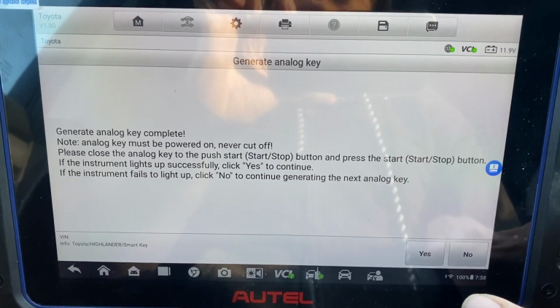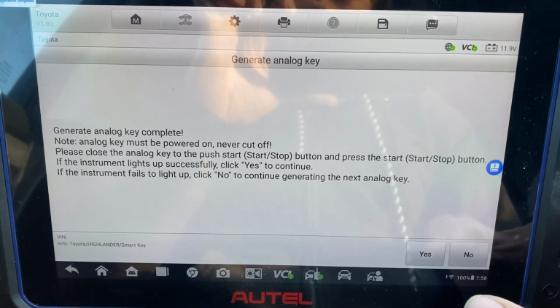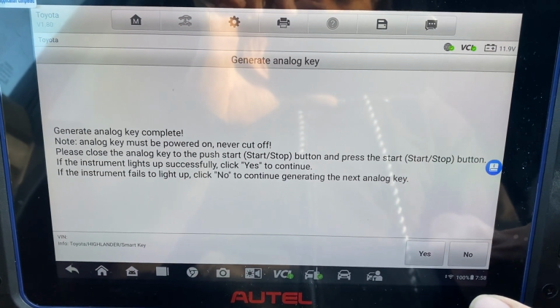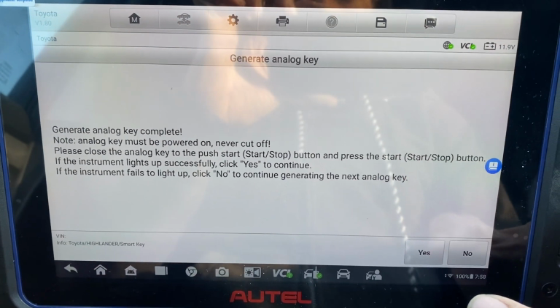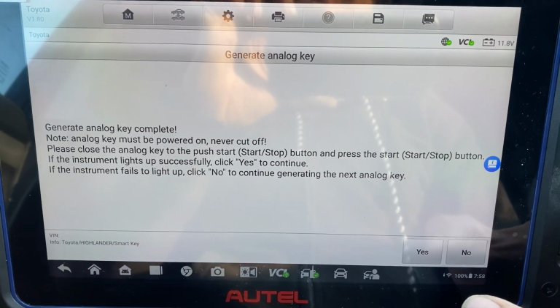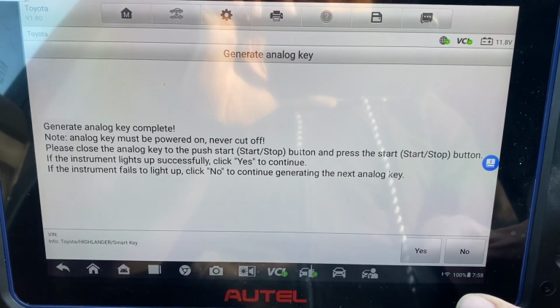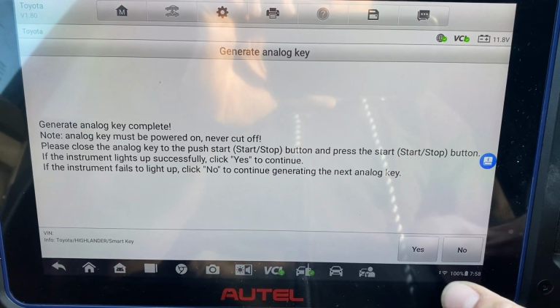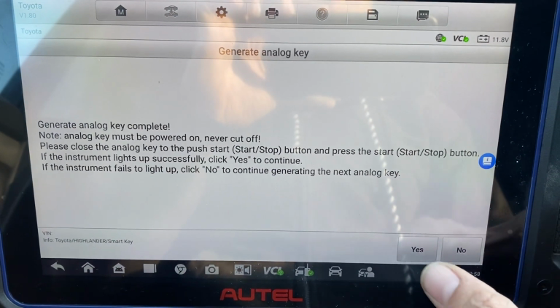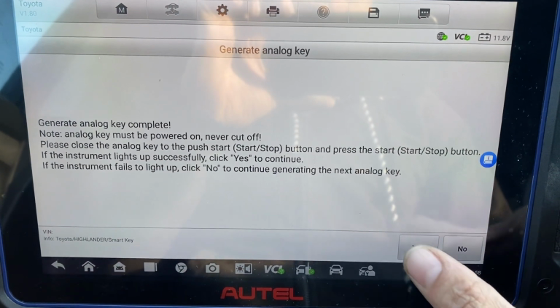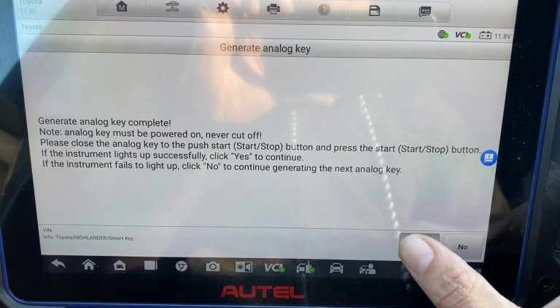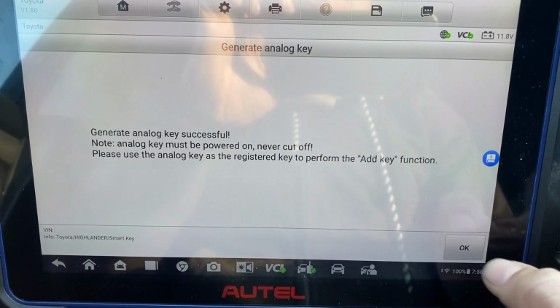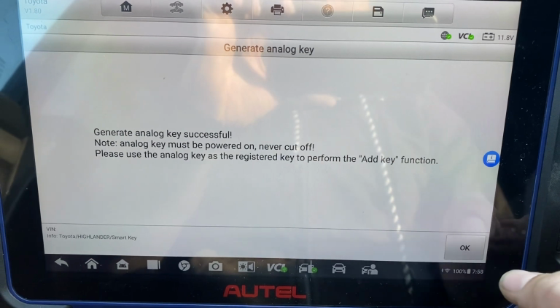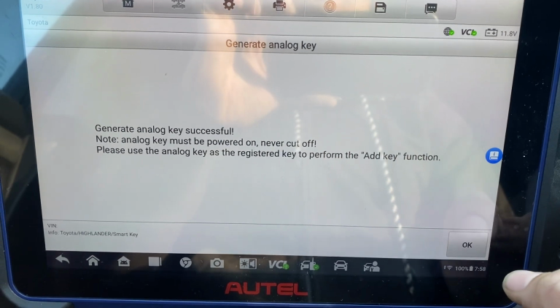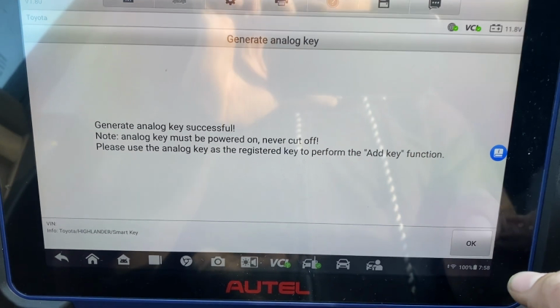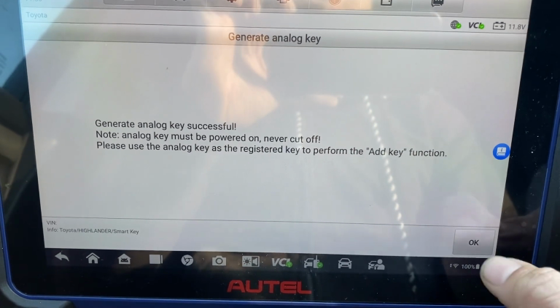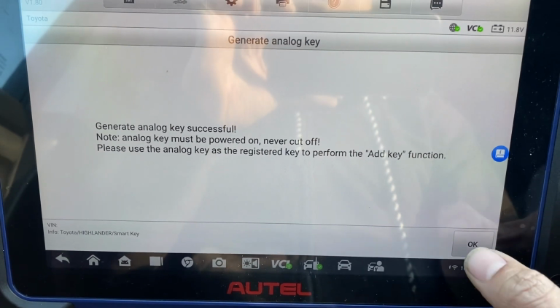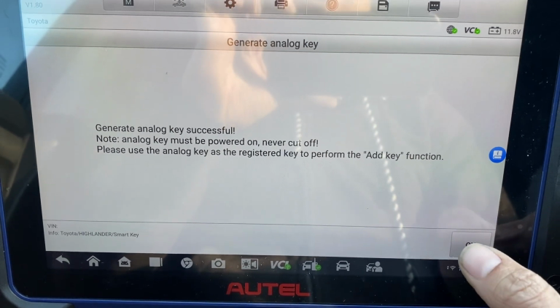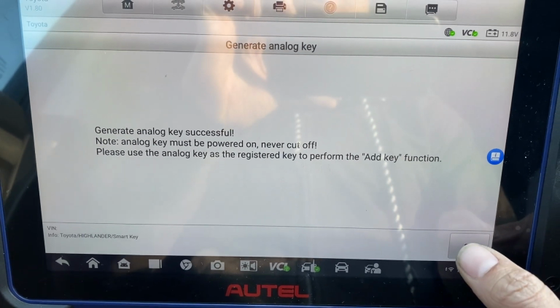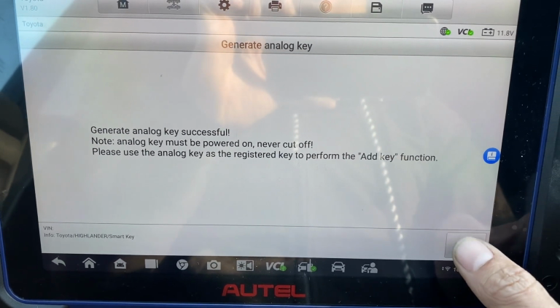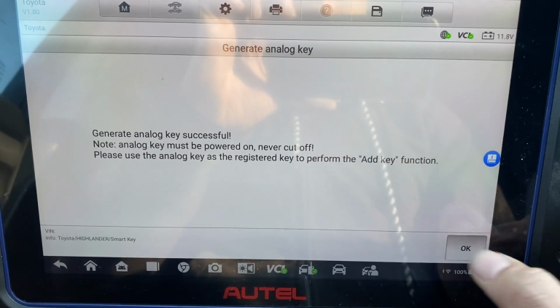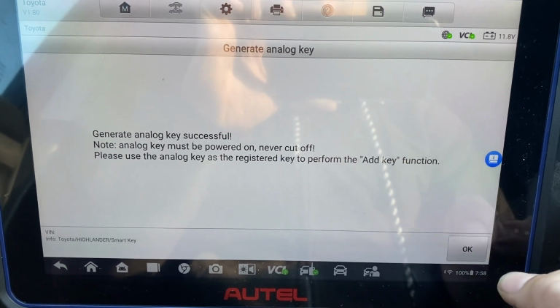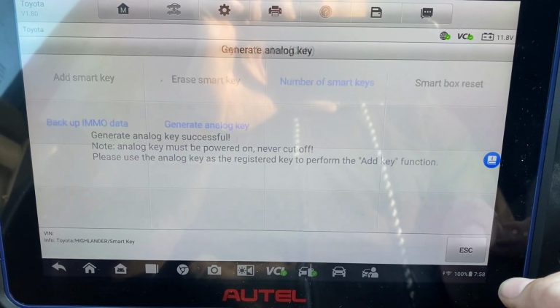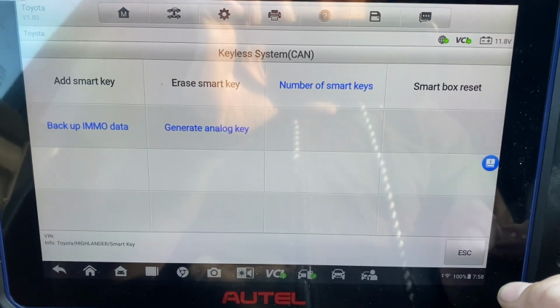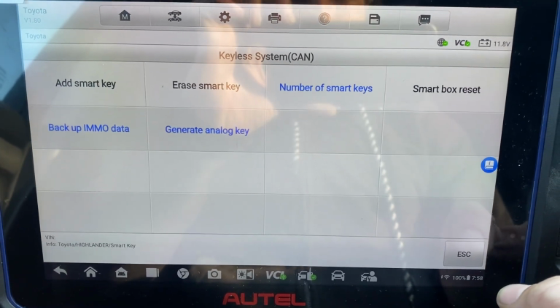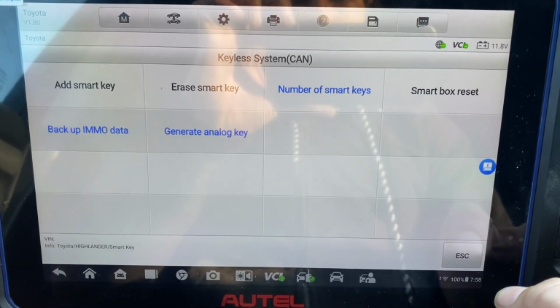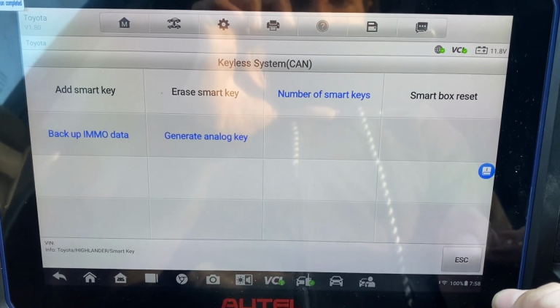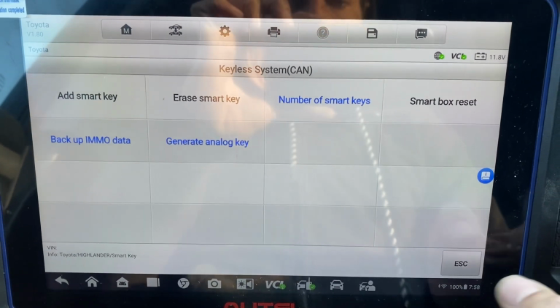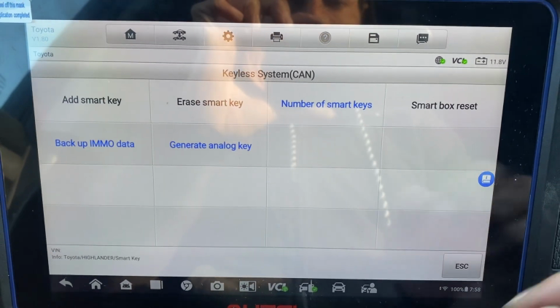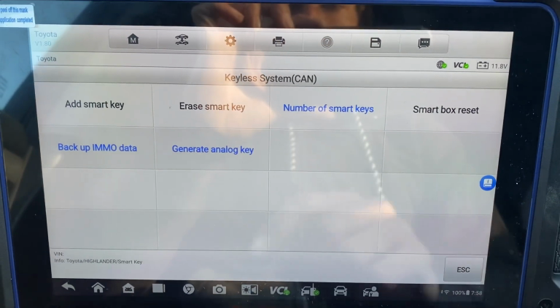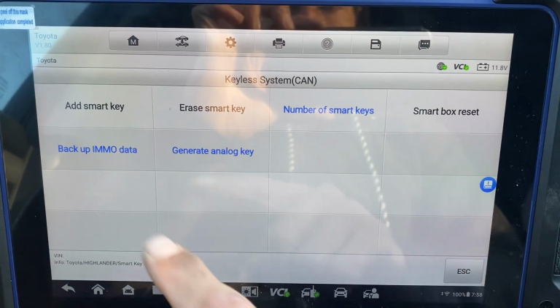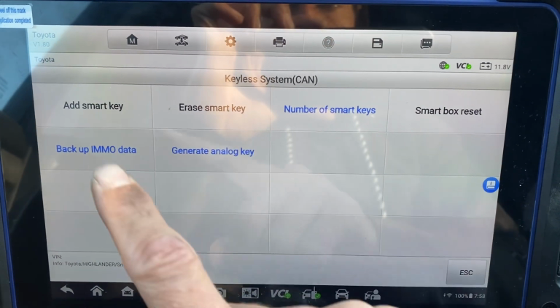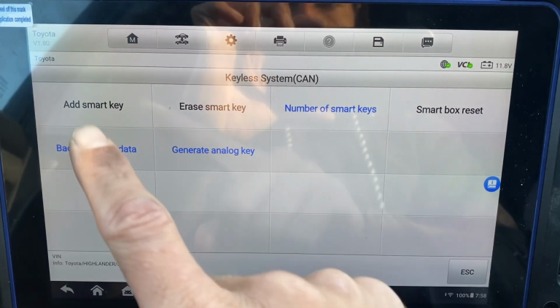If the instrument lights up successfully, click yes. Now we'll do add smart key.